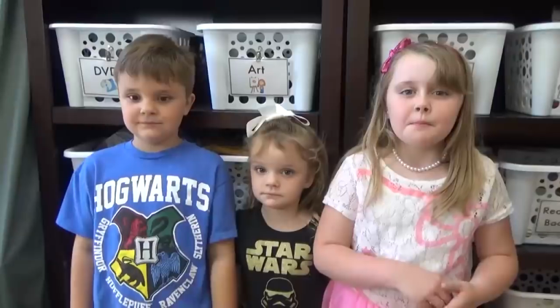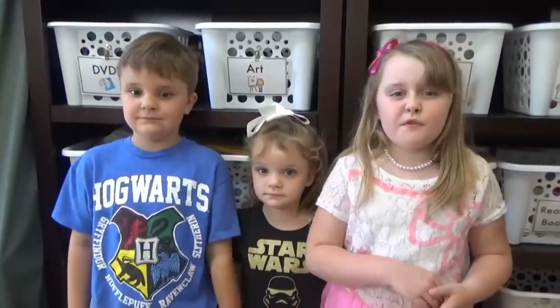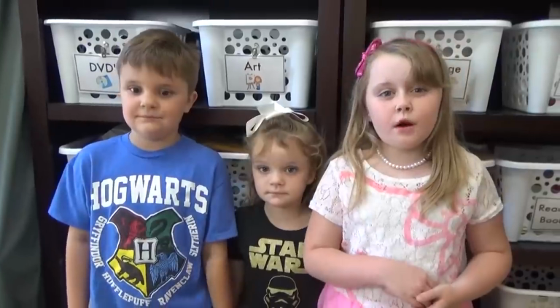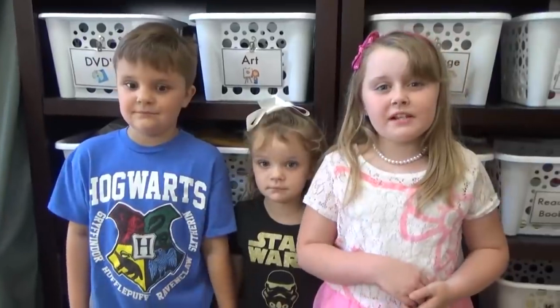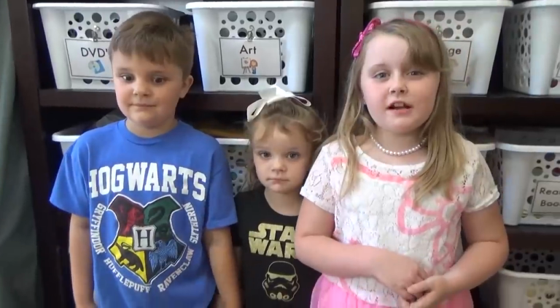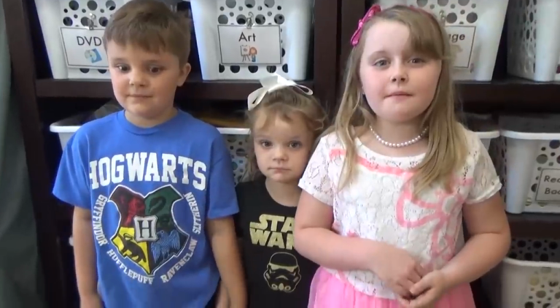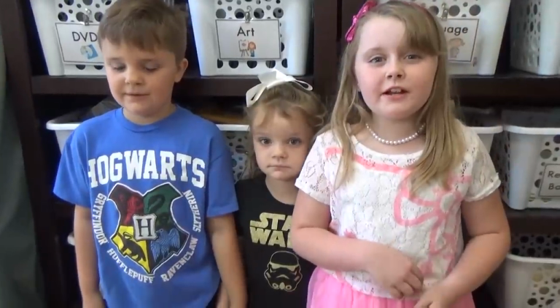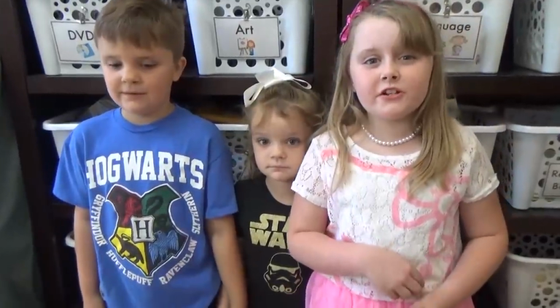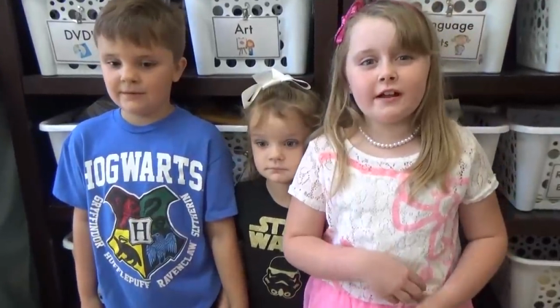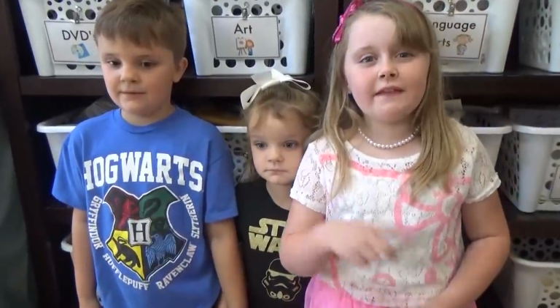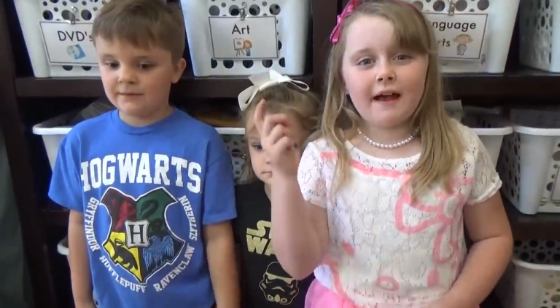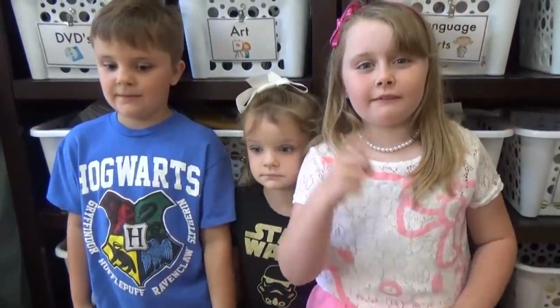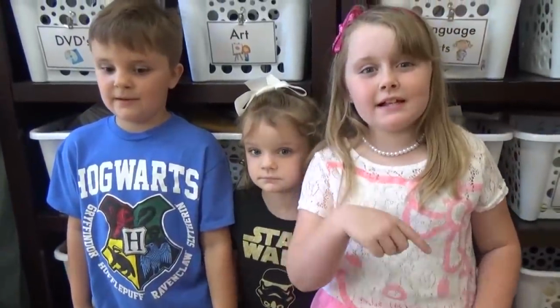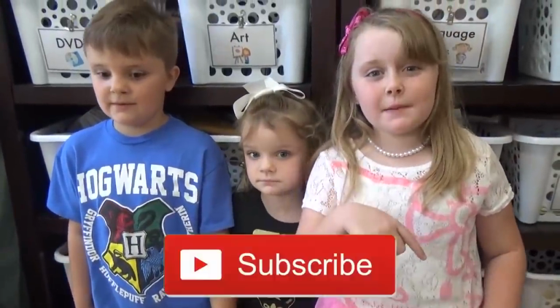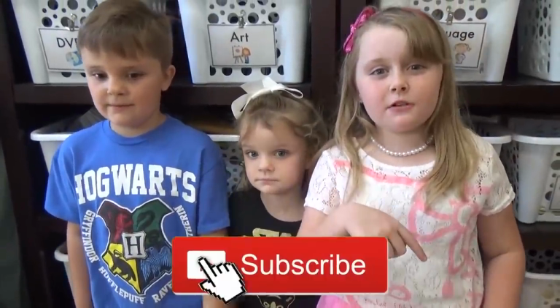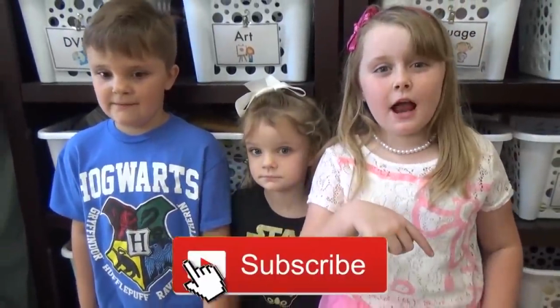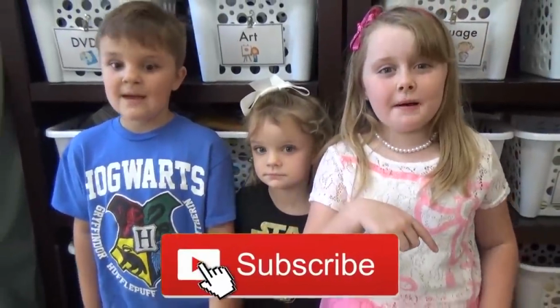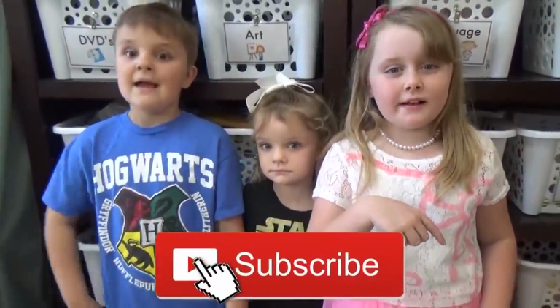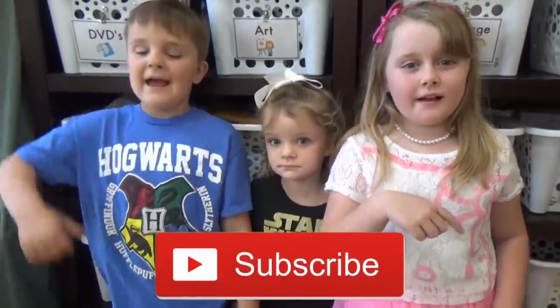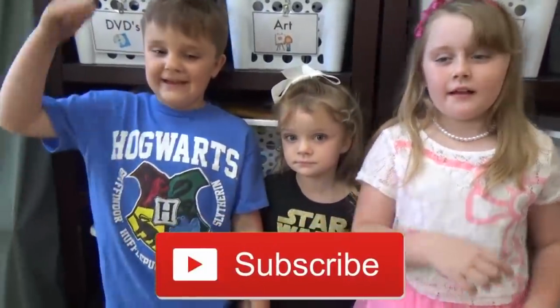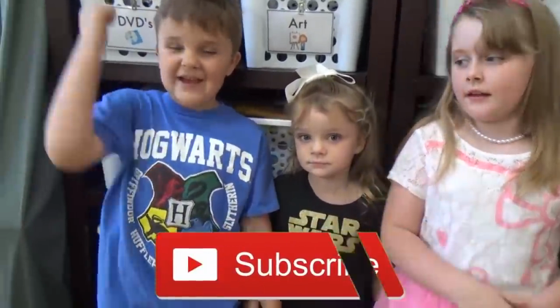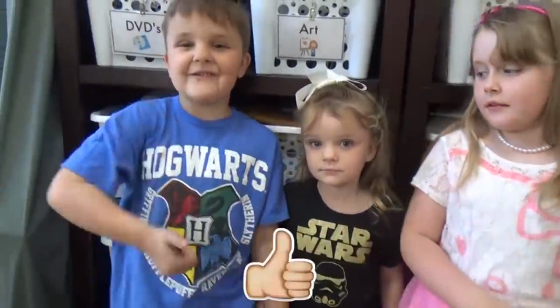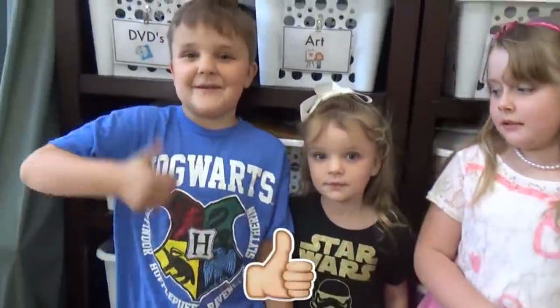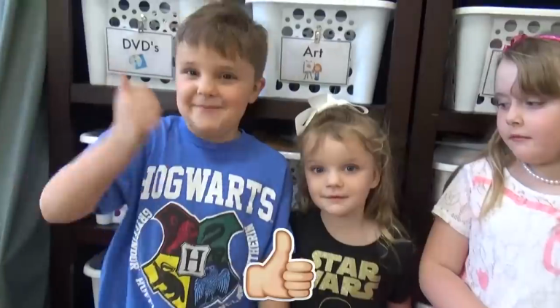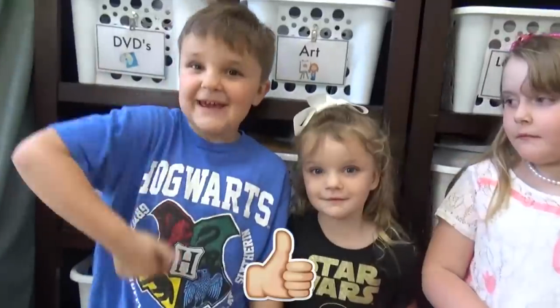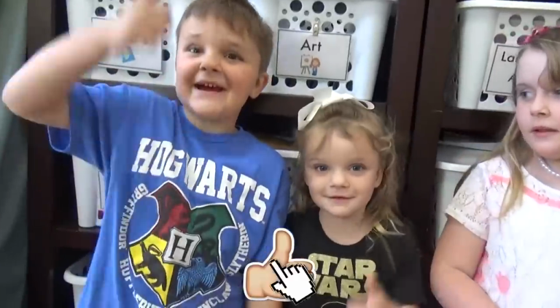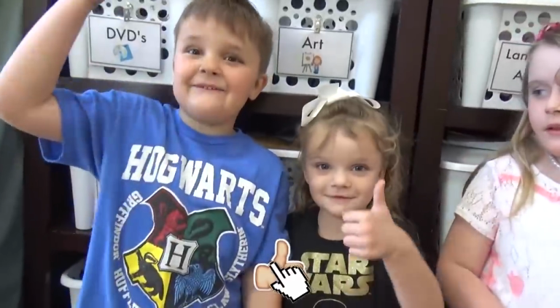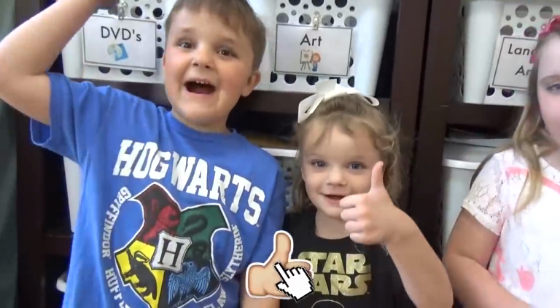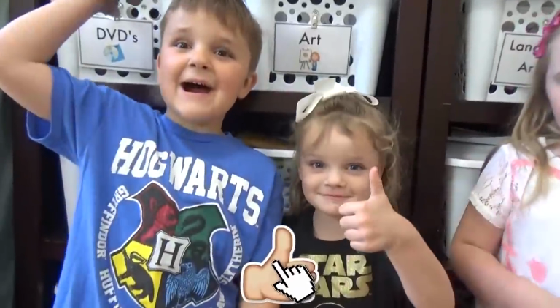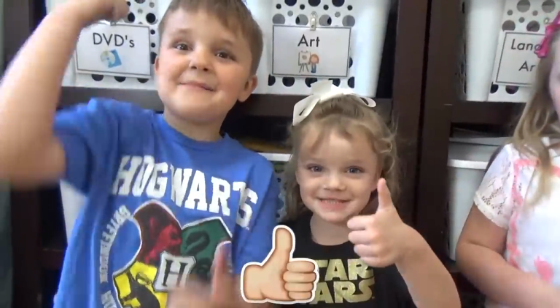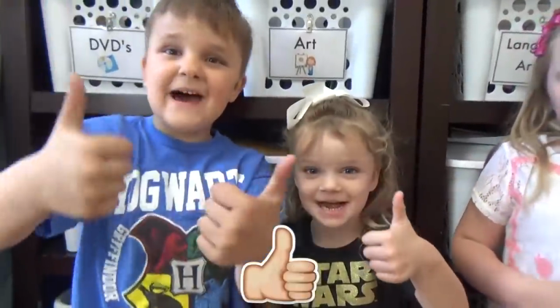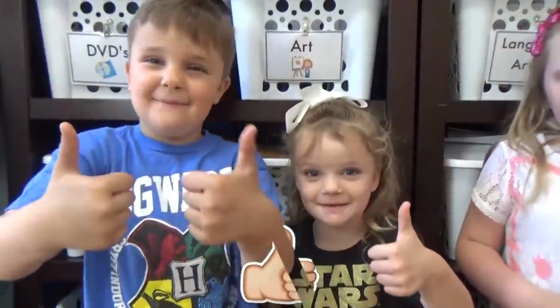Before we start, make sure to hit that red subscribe button and give us a big thumbs up.